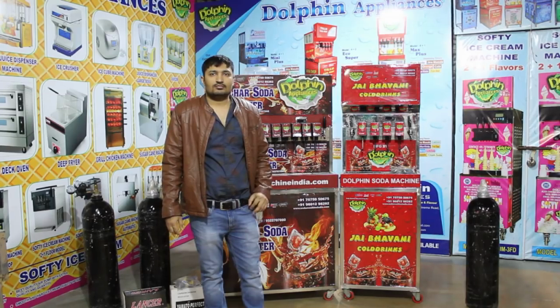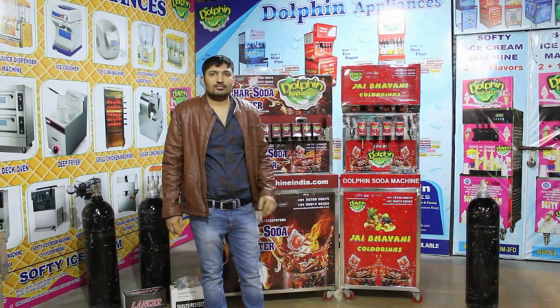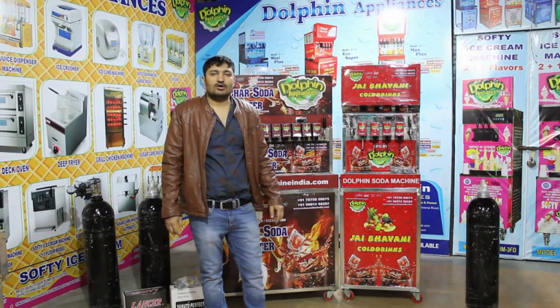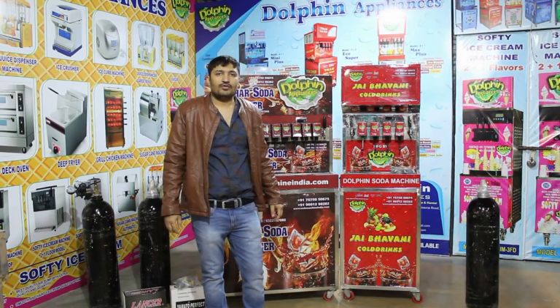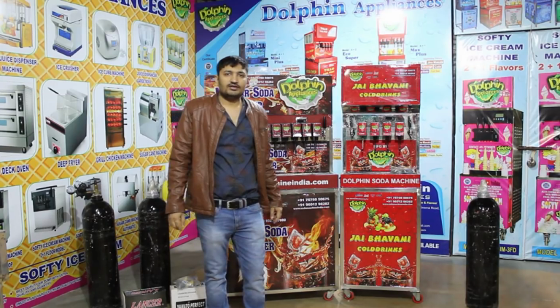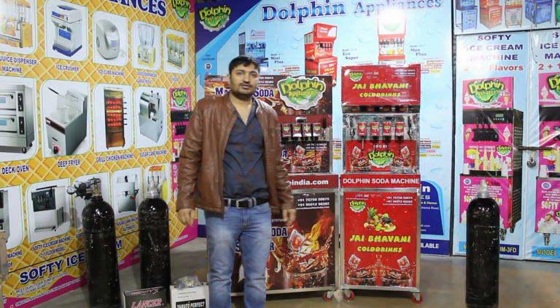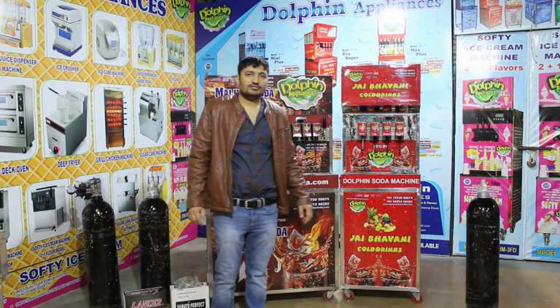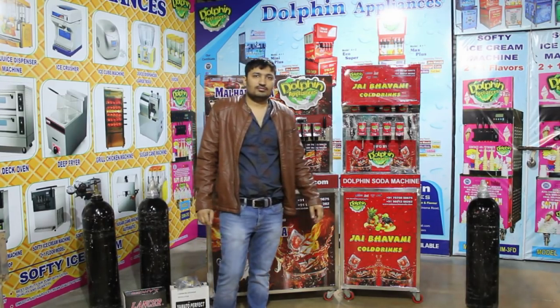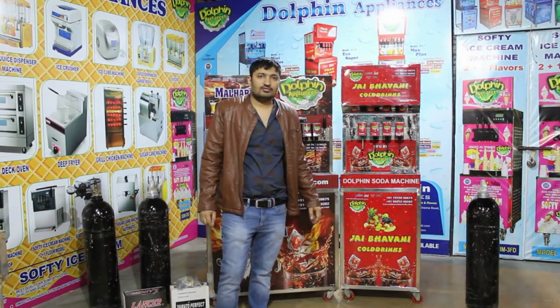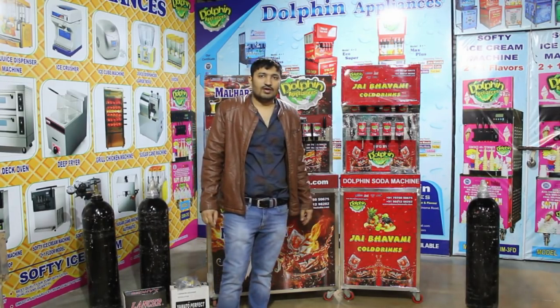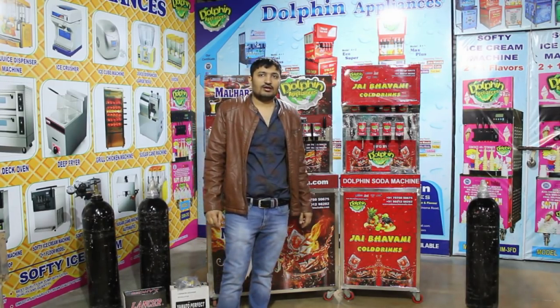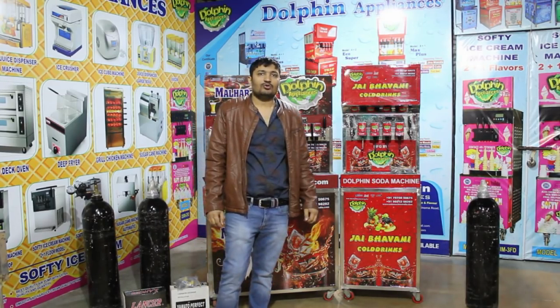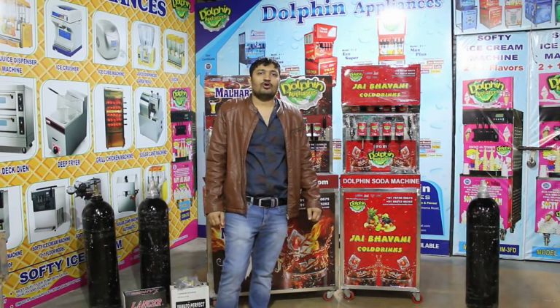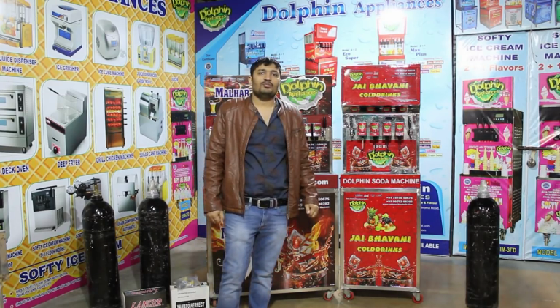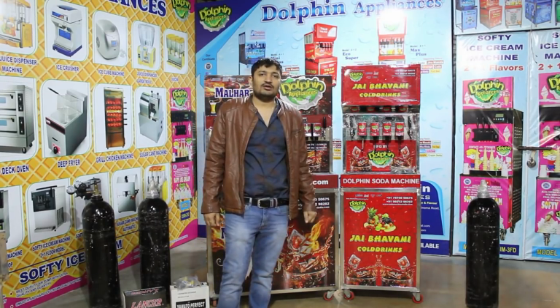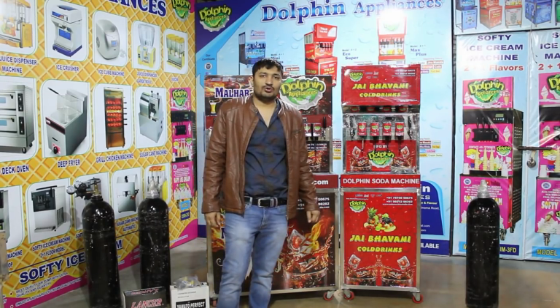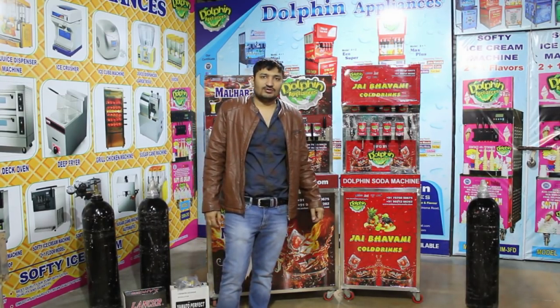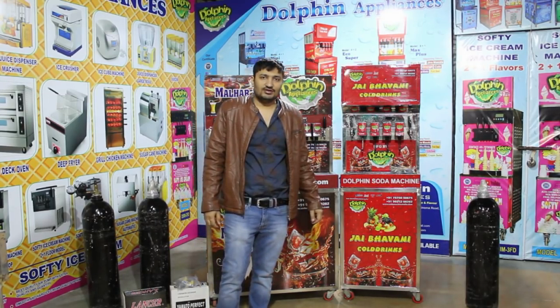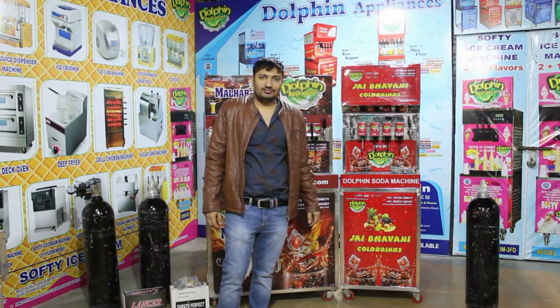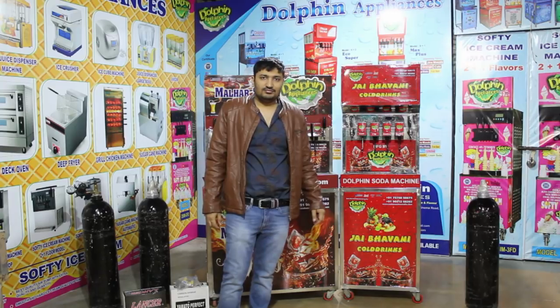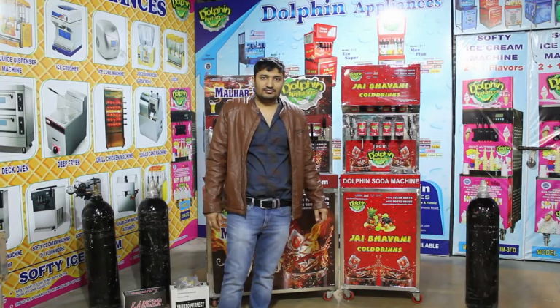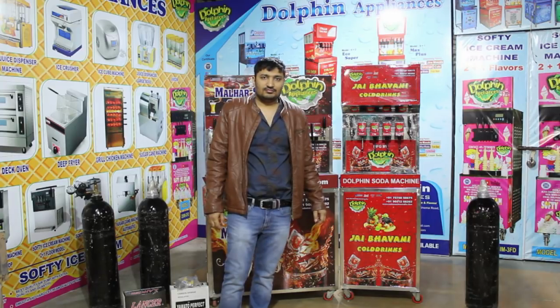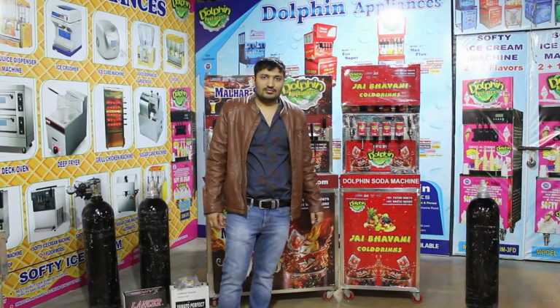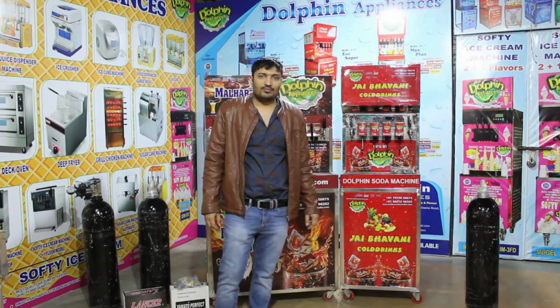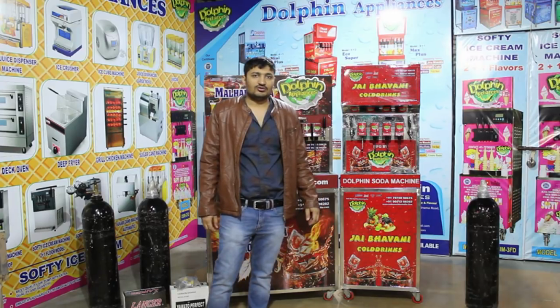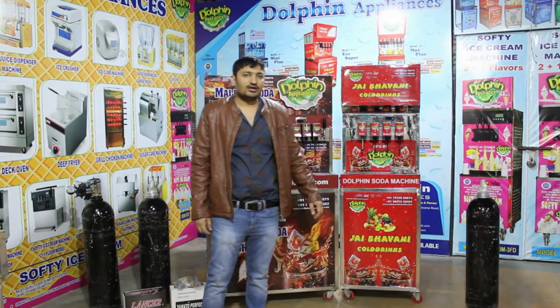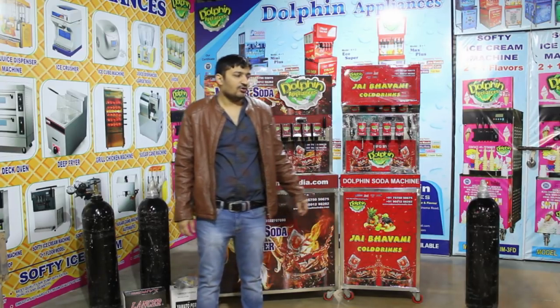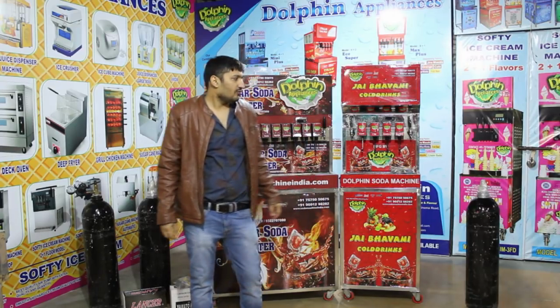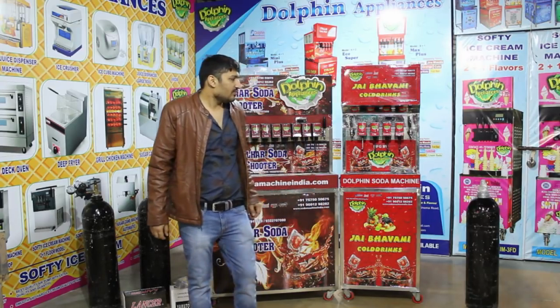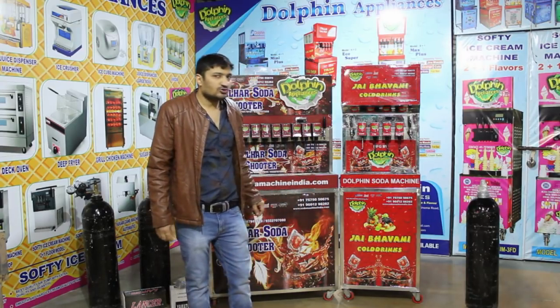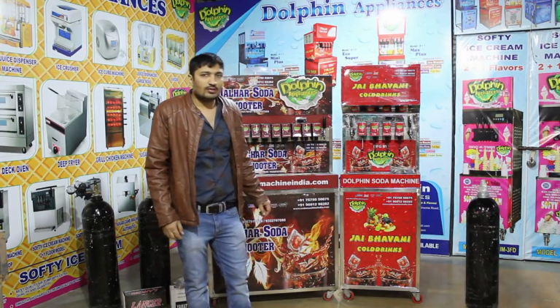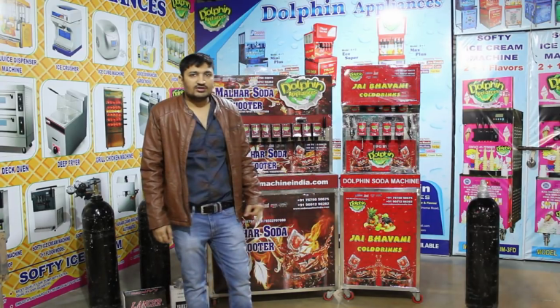Hello friends, welcome to Dolphin Brand Soda Machine.